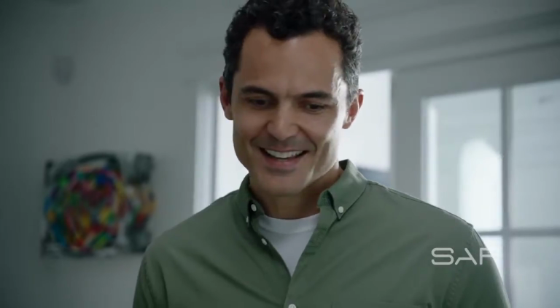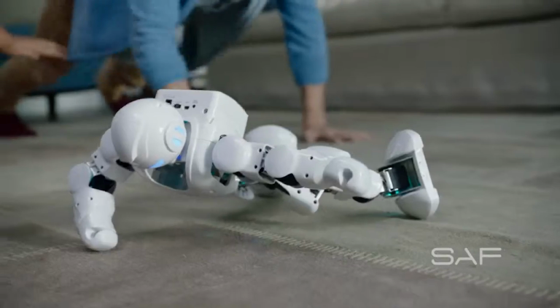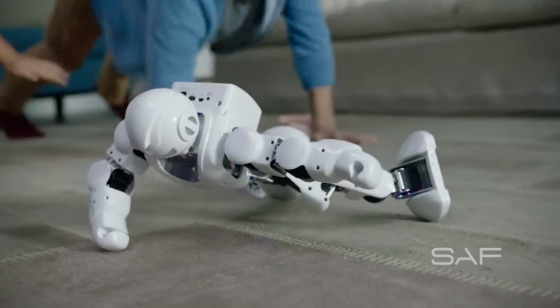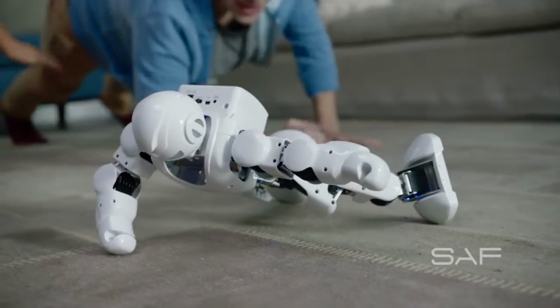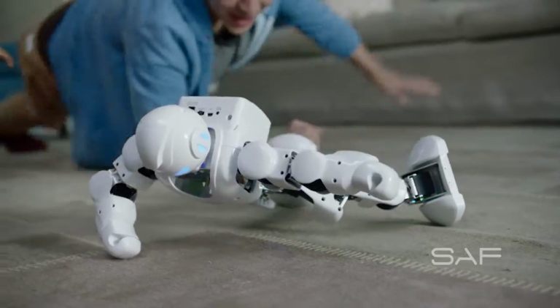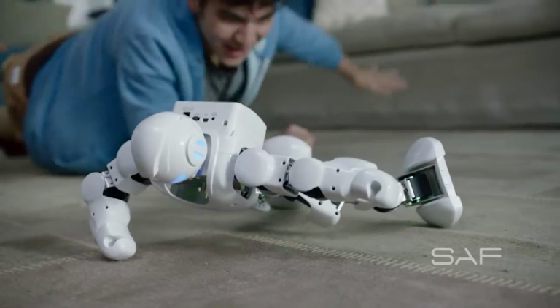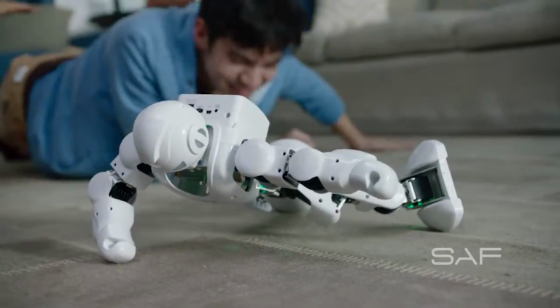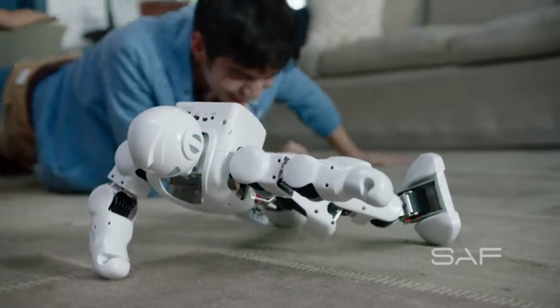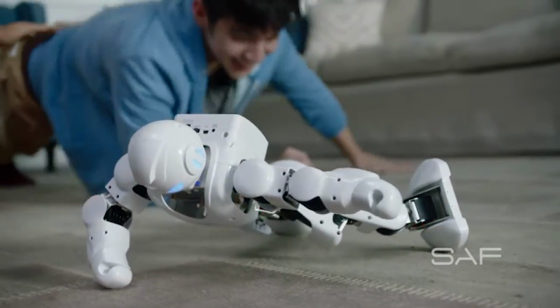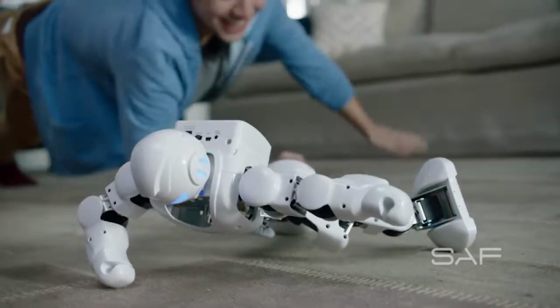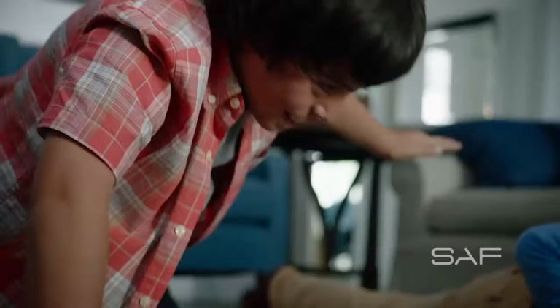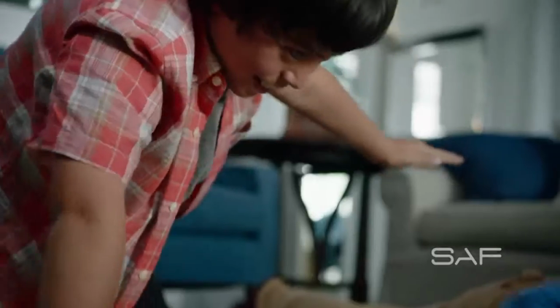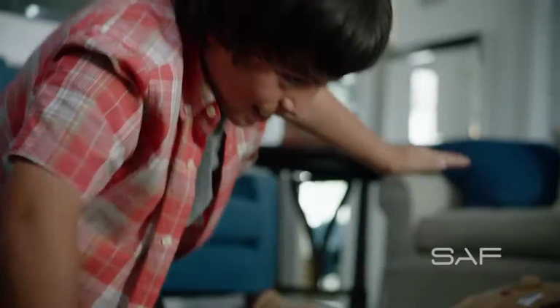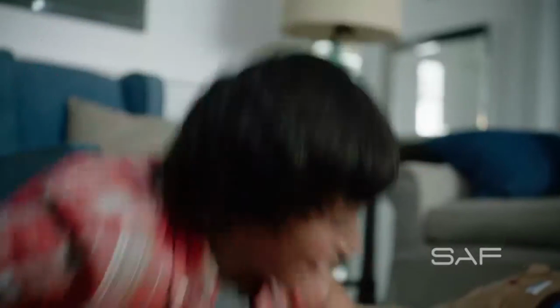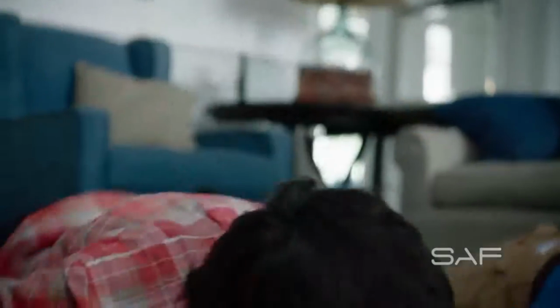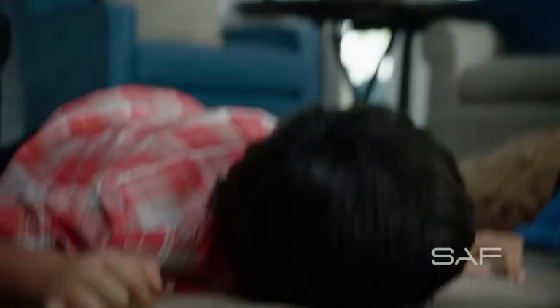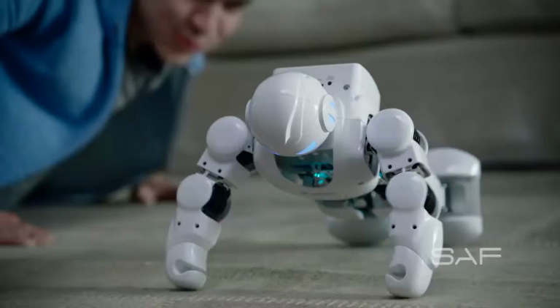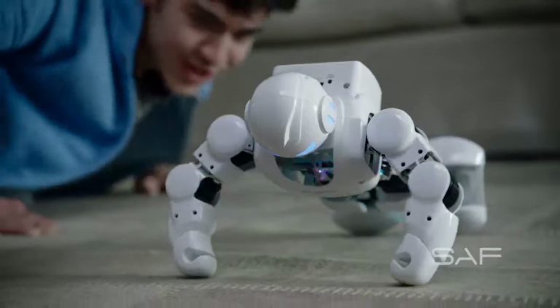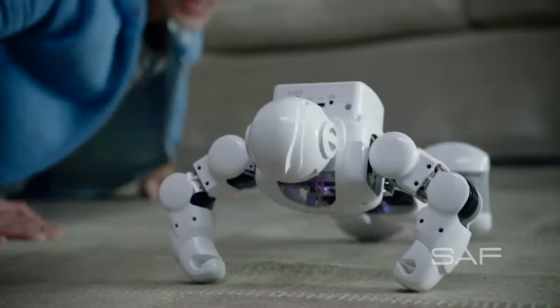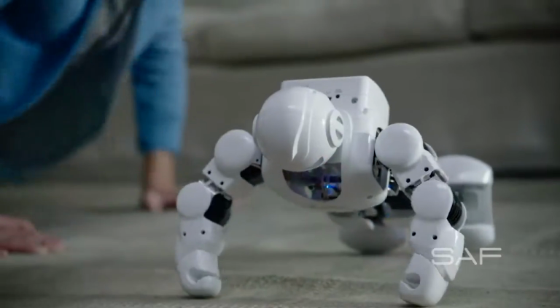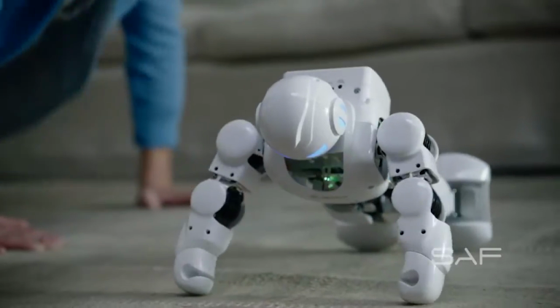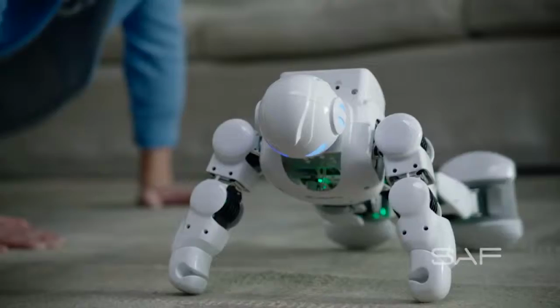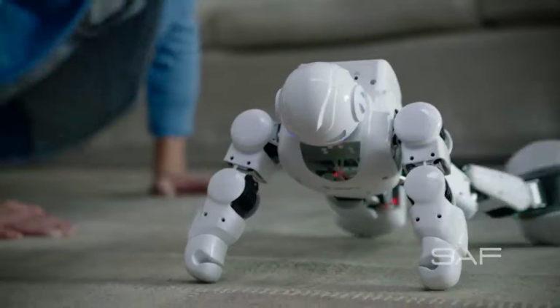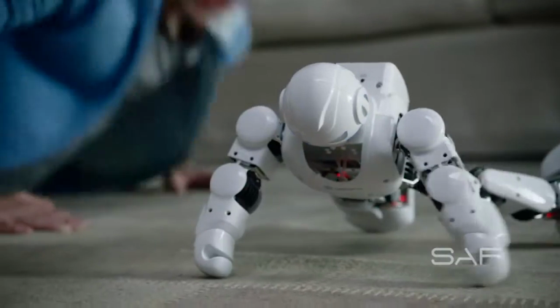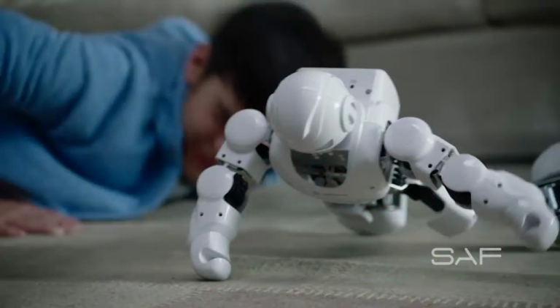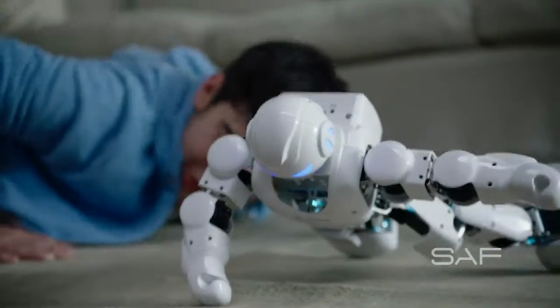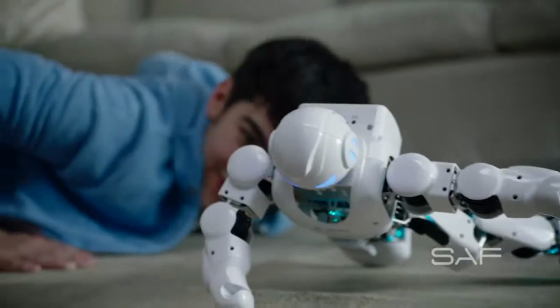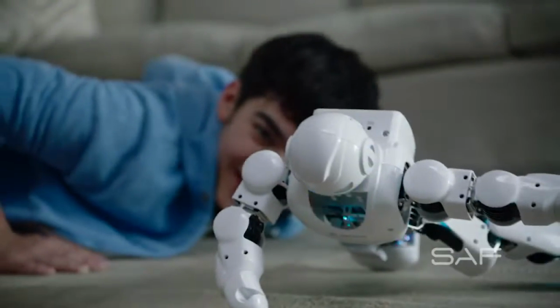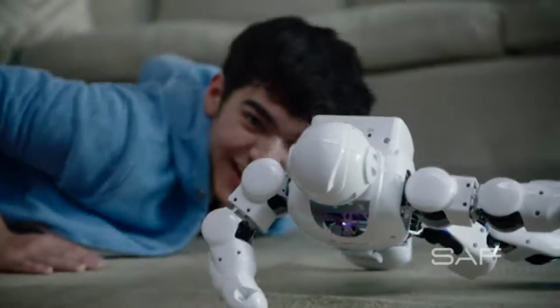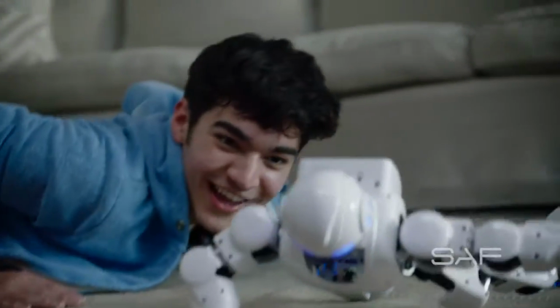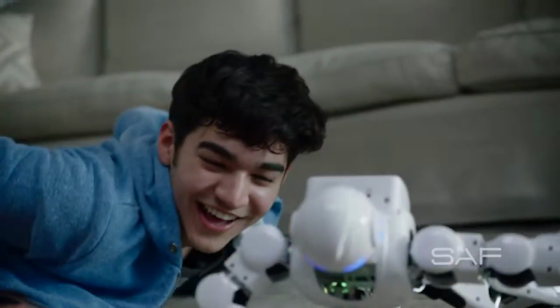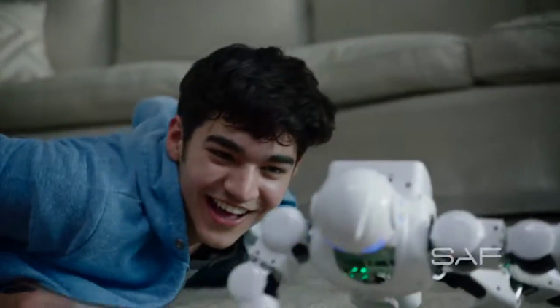His energy-efficient, high-torque robotic servos mean Alpha 1S can keep going, even after you get tired. Come on, you can do it.